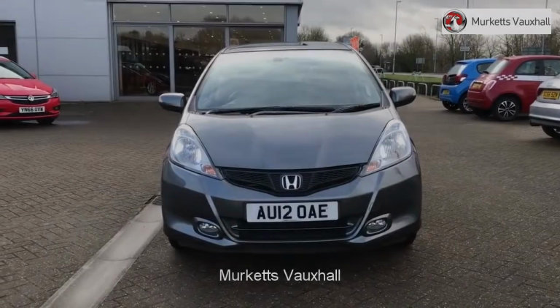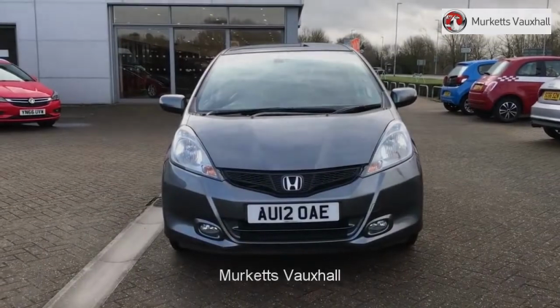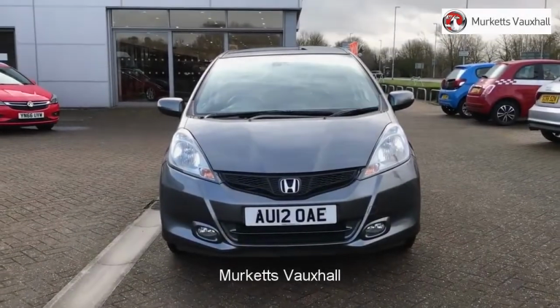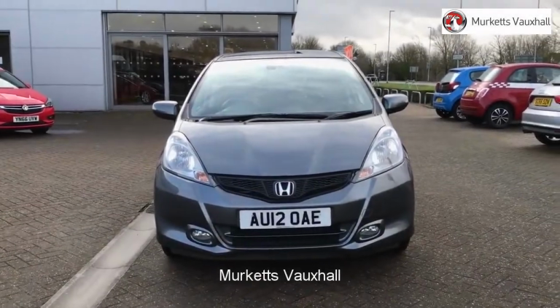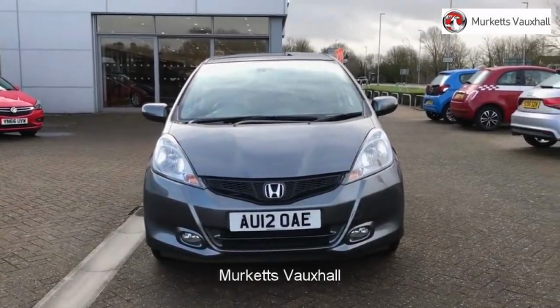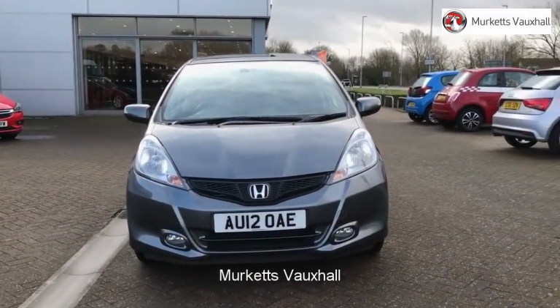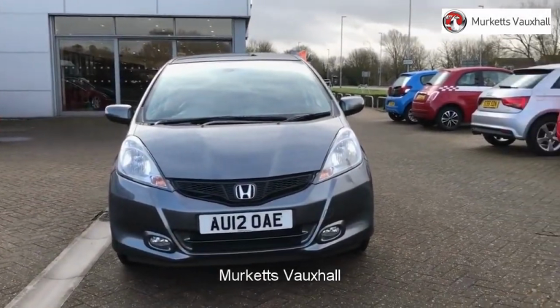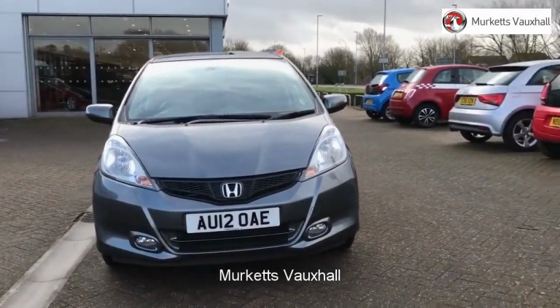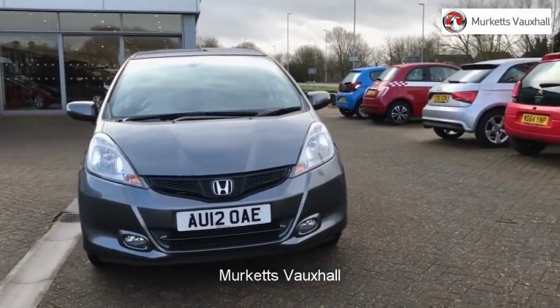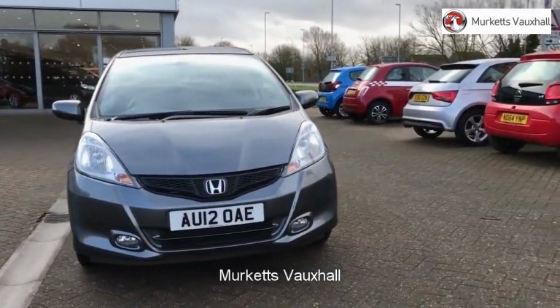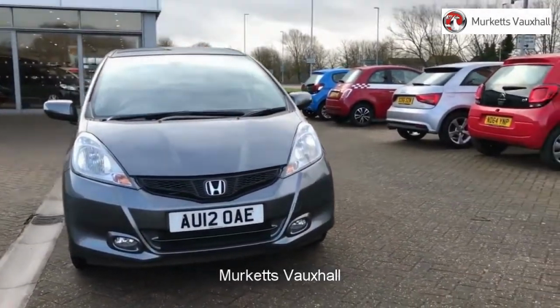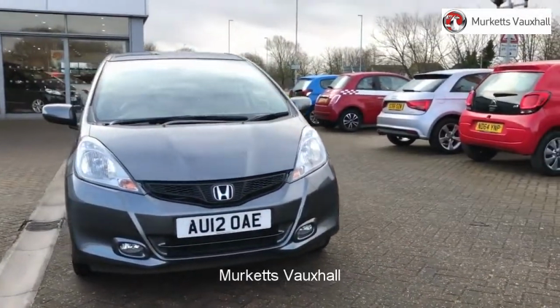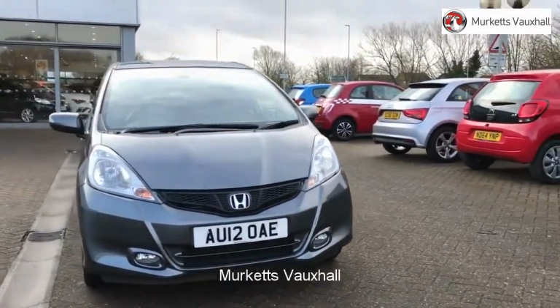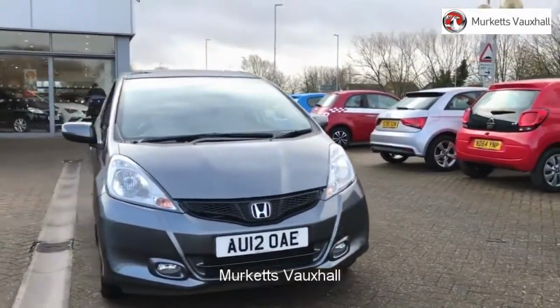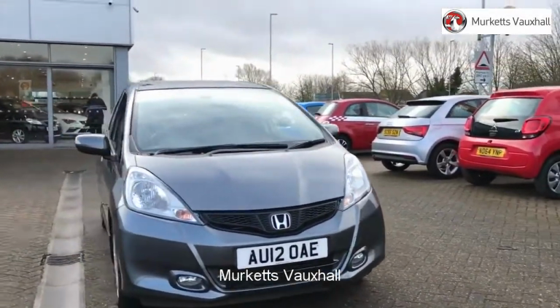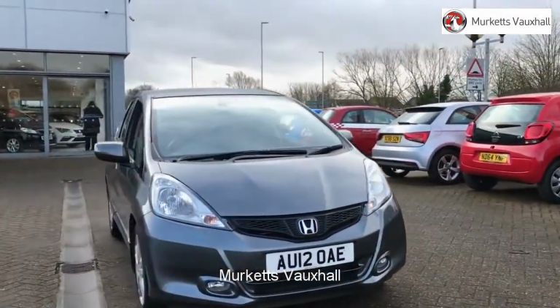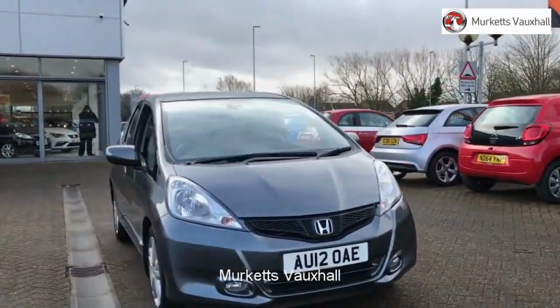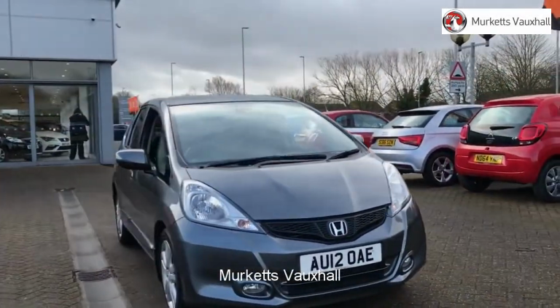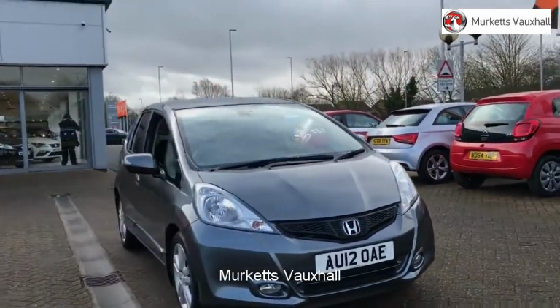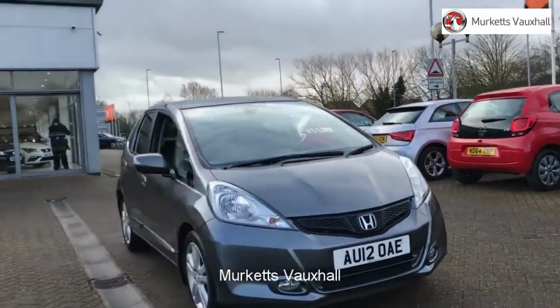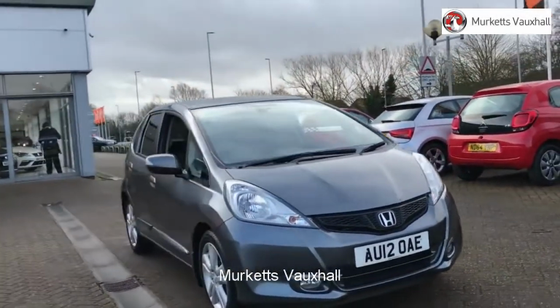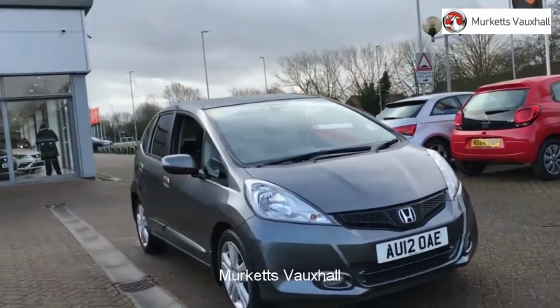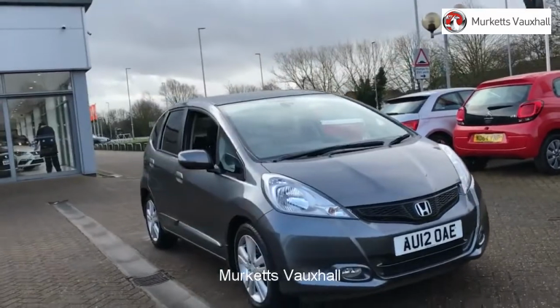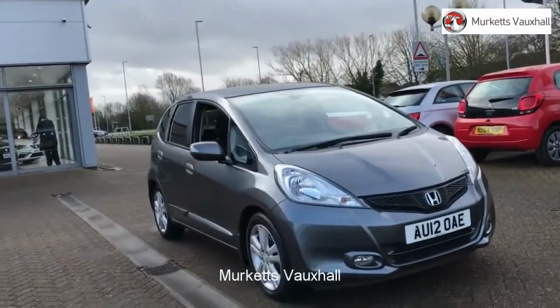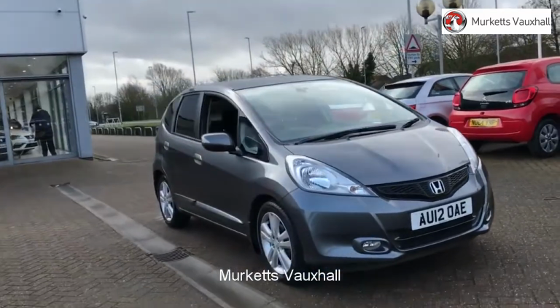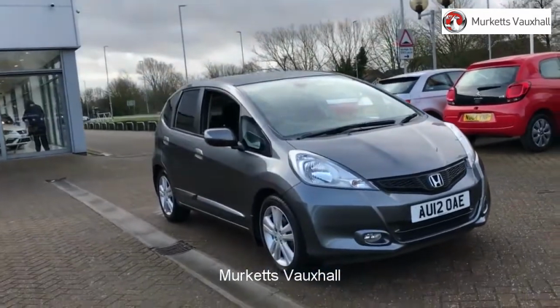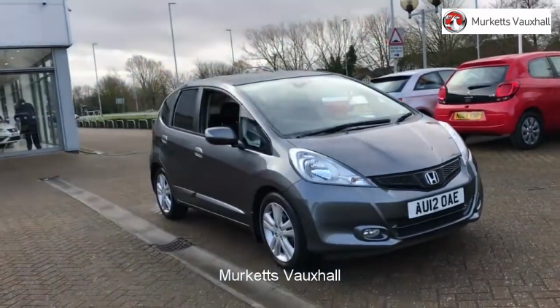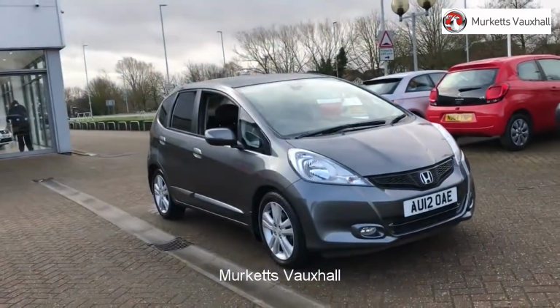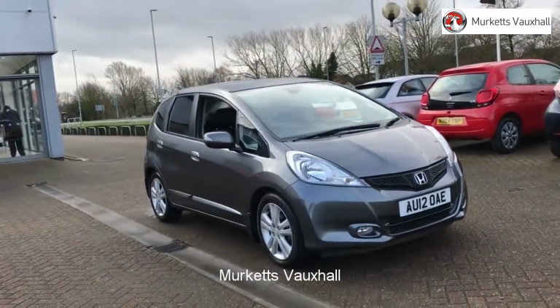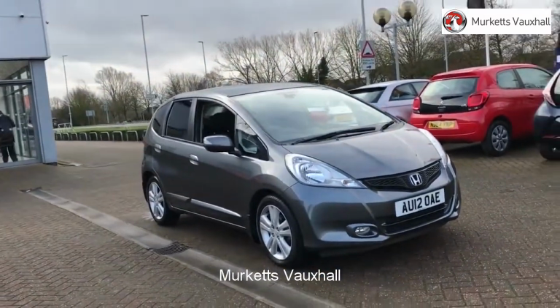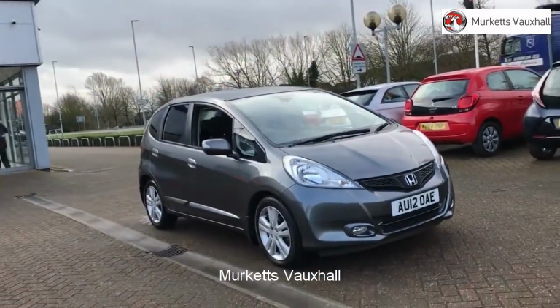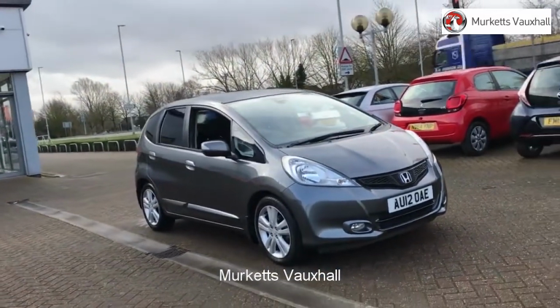Hello, welcome to the Merkitt's used car video channel. Here you will find high definition videos of all of our vehicles currently for sale.